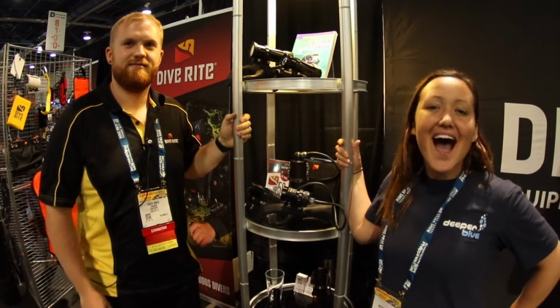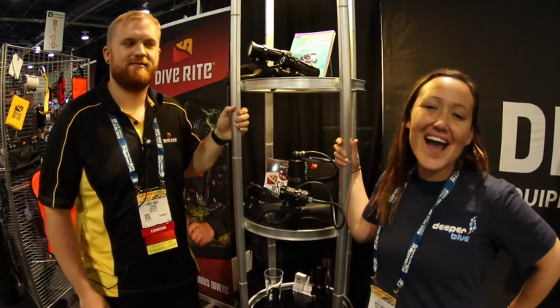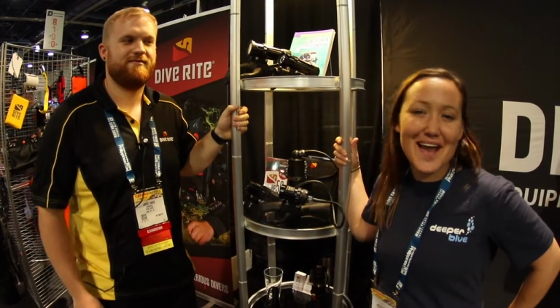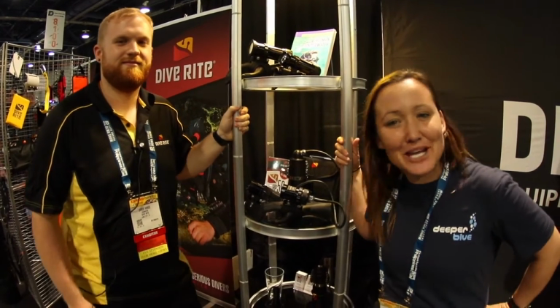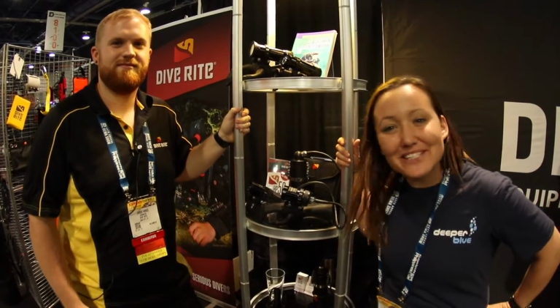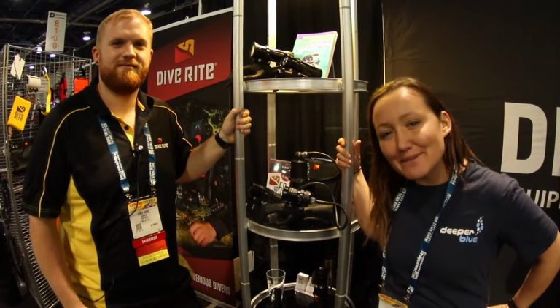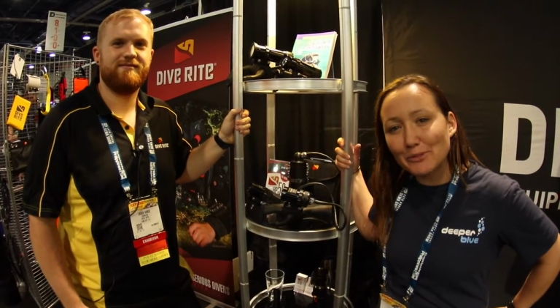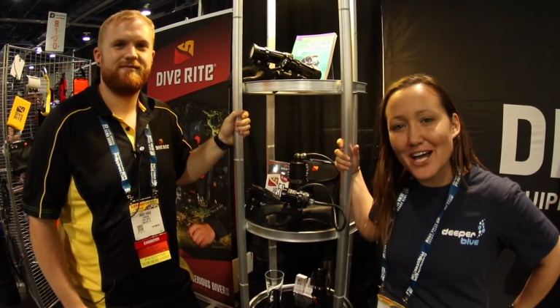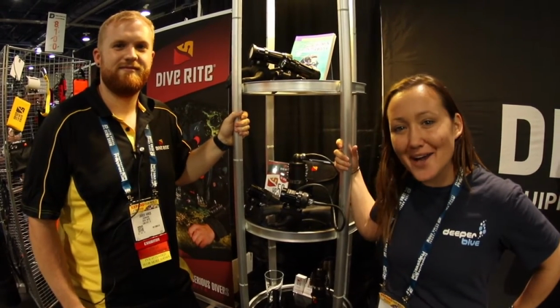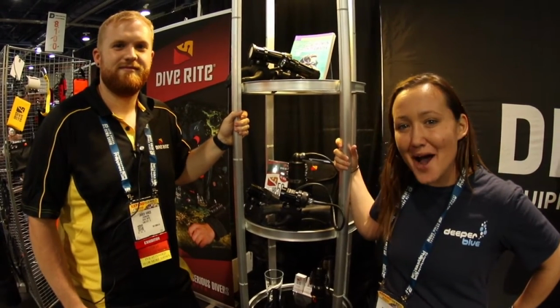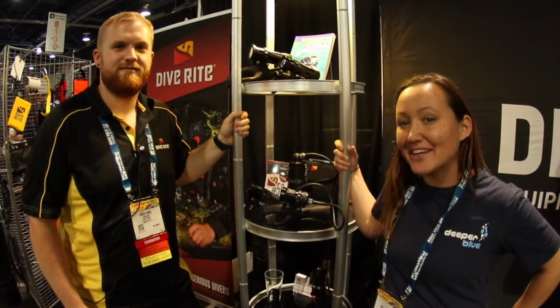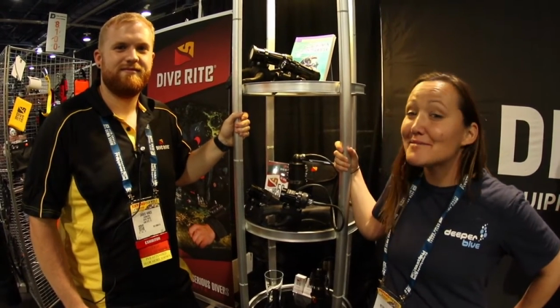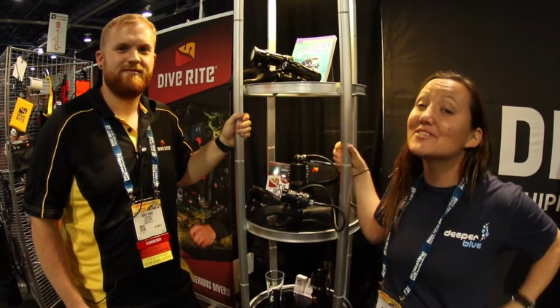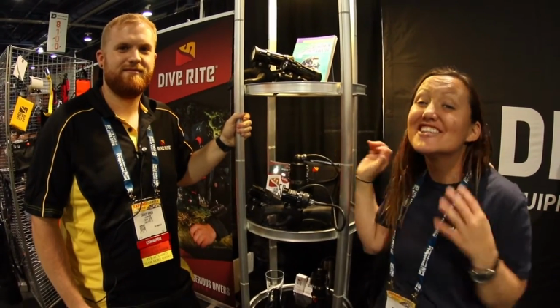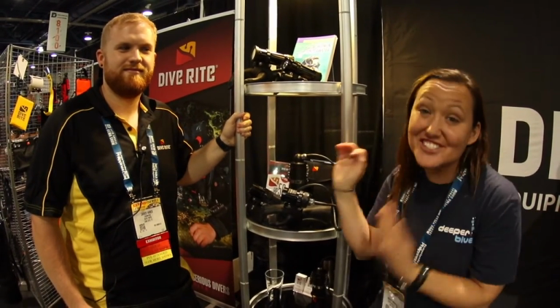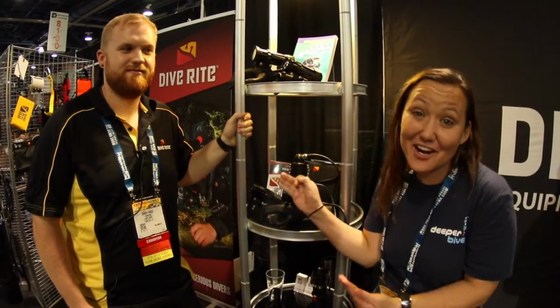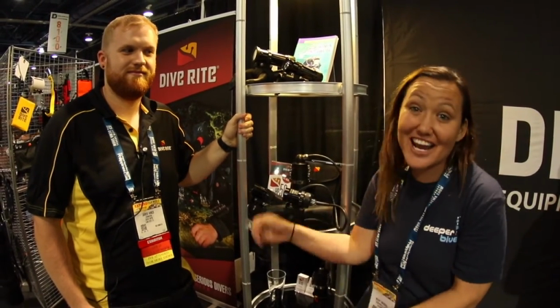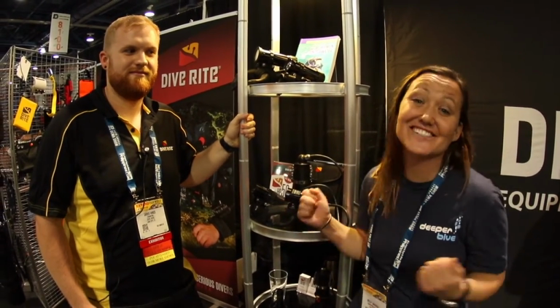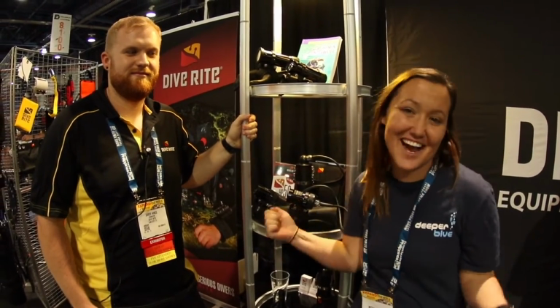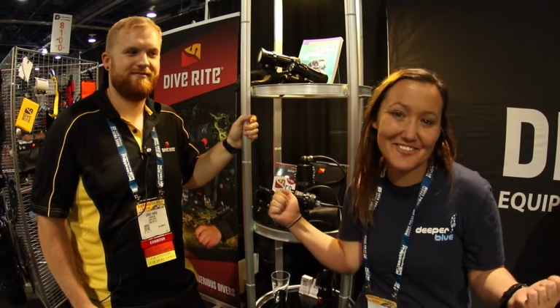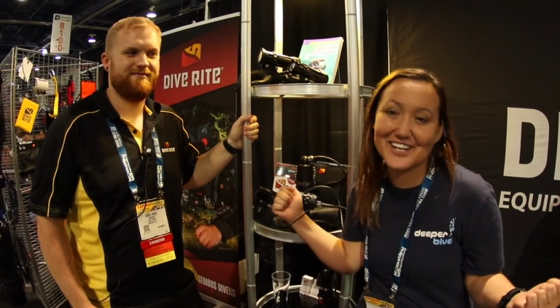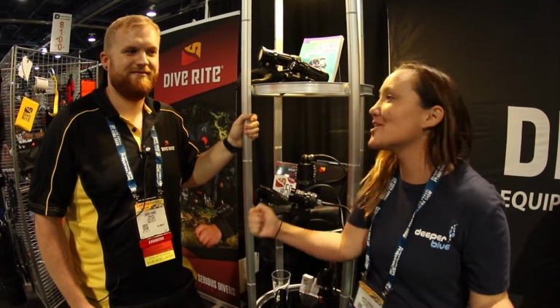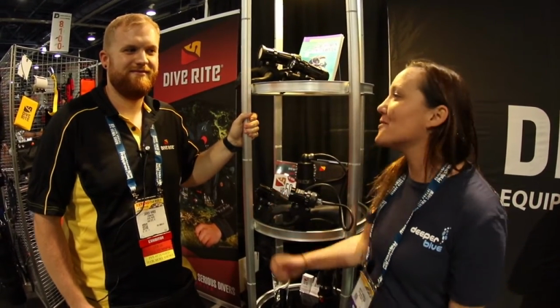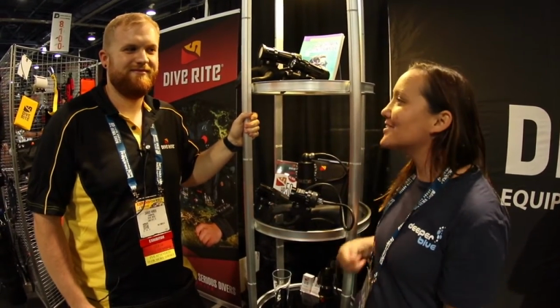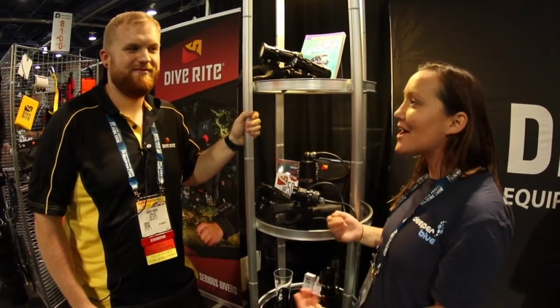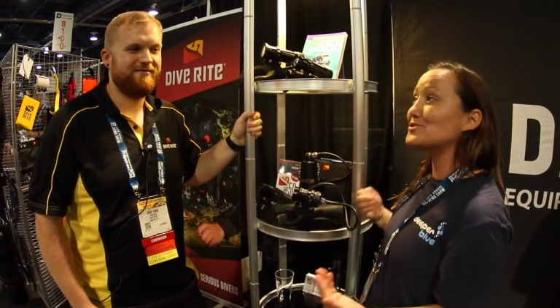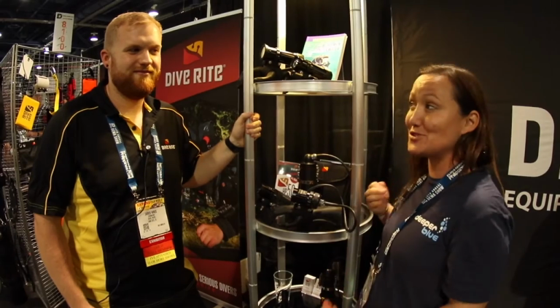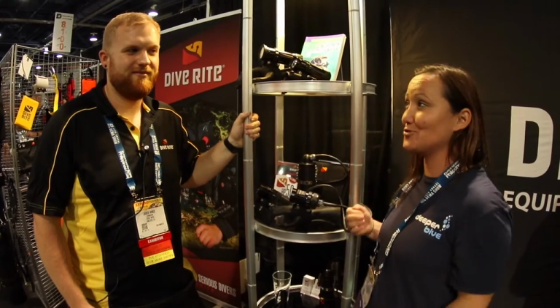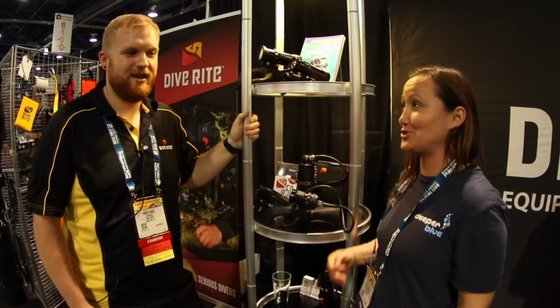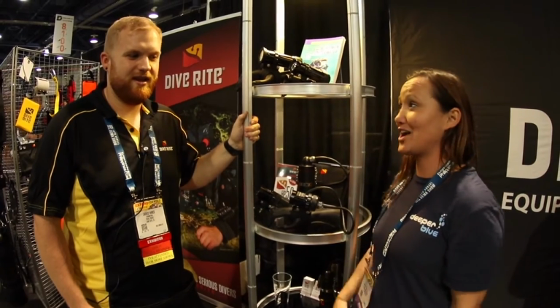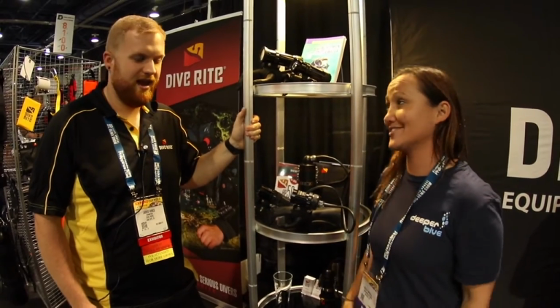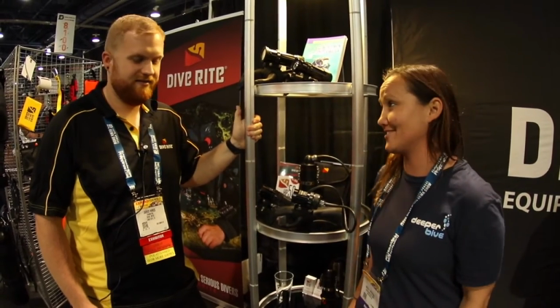Hi, I'm here with deeperblue.com, and I'm here with Jared at Diverite. Can you tell us what's new for 2017?